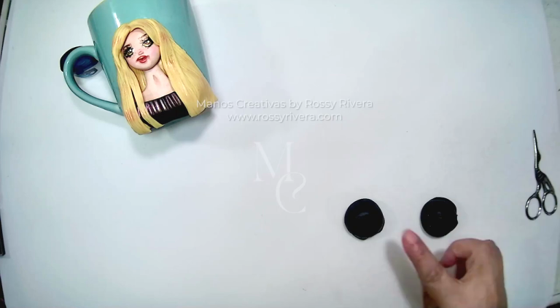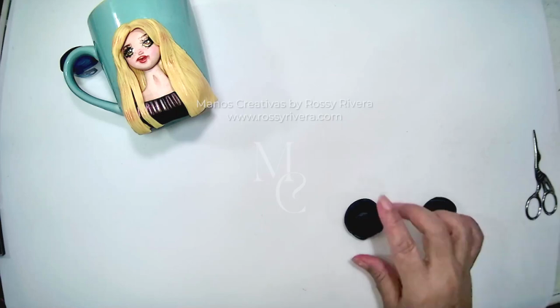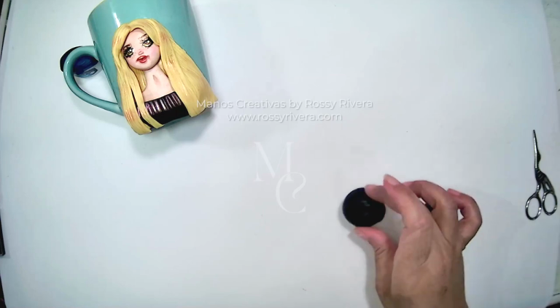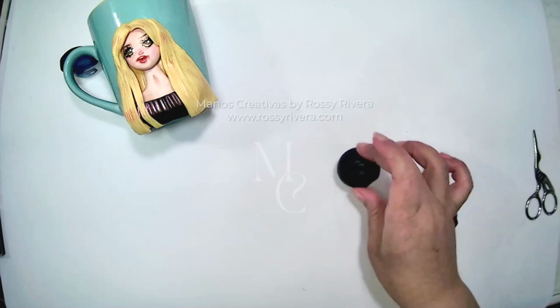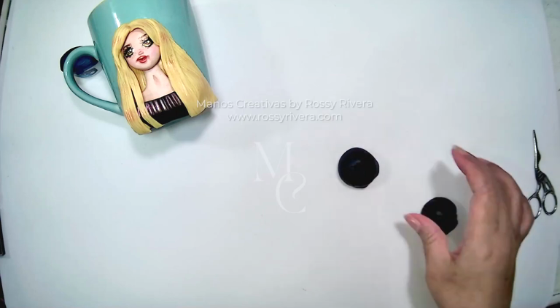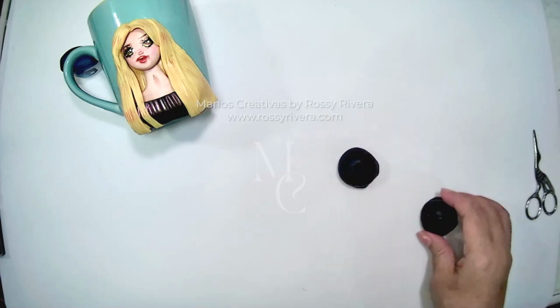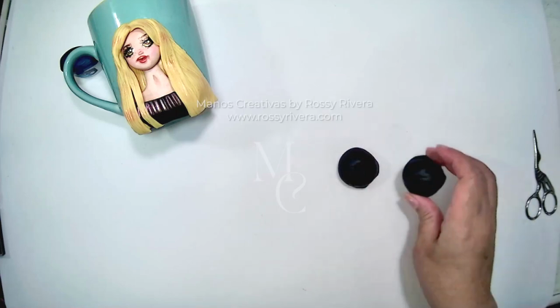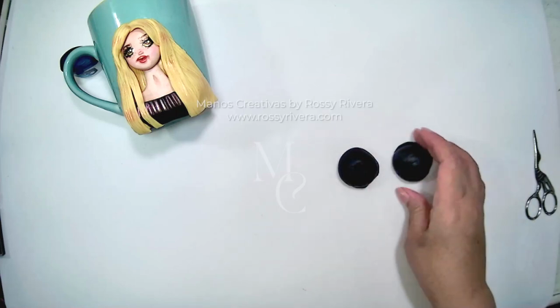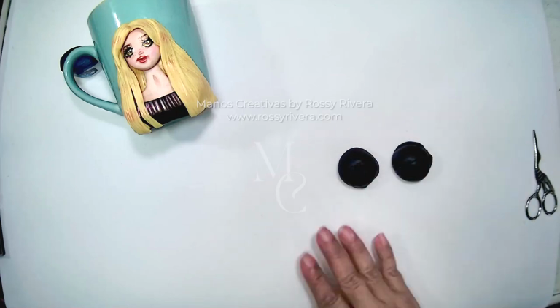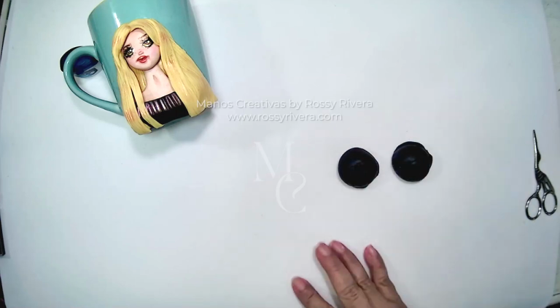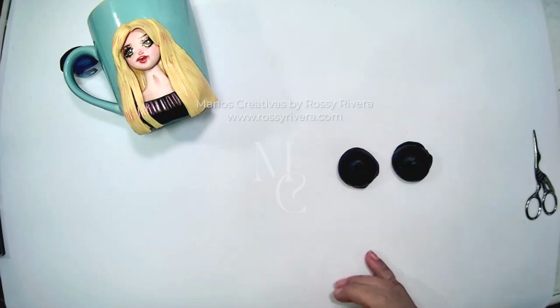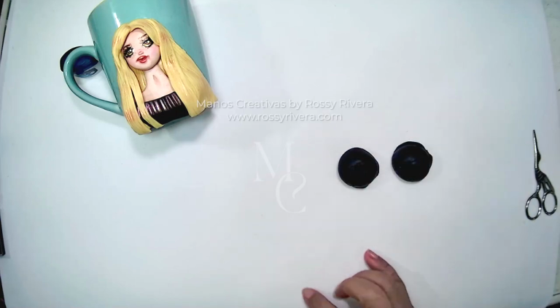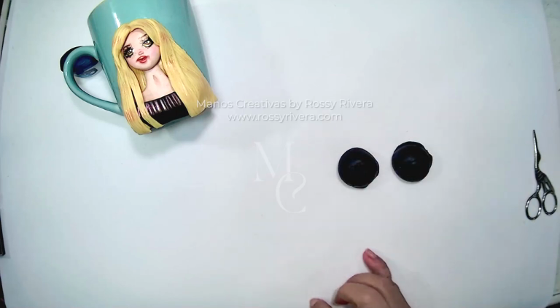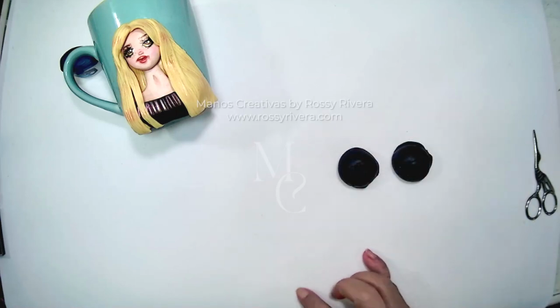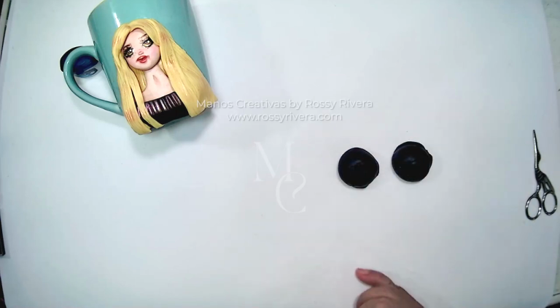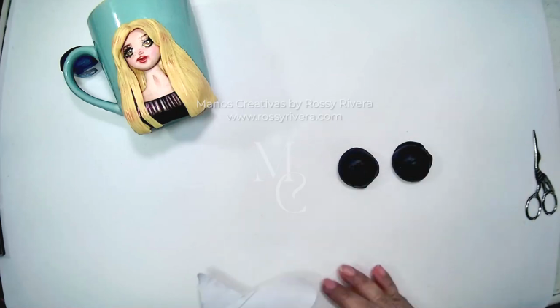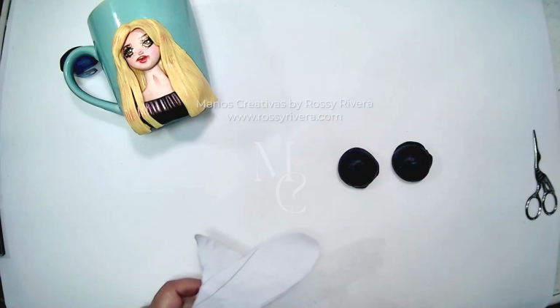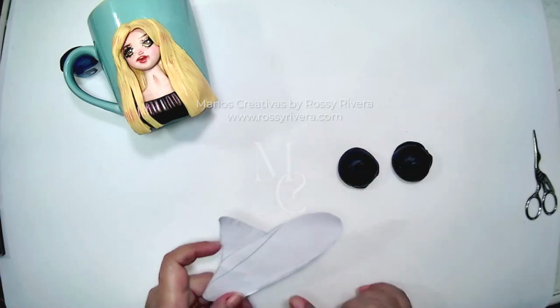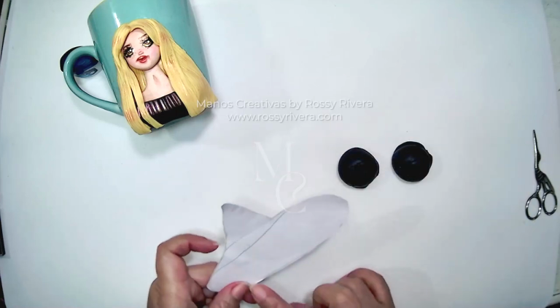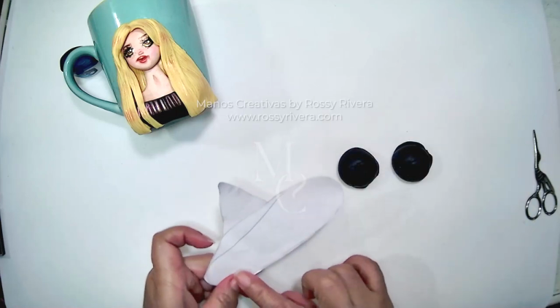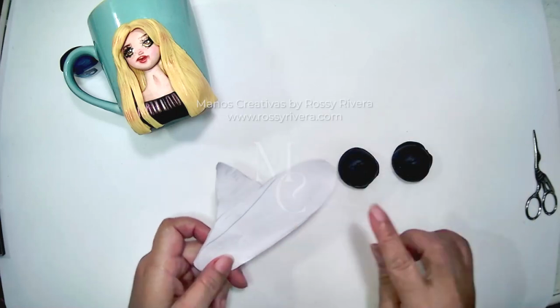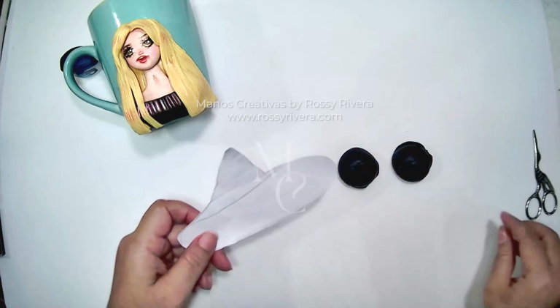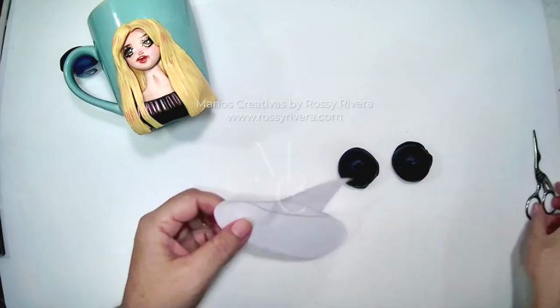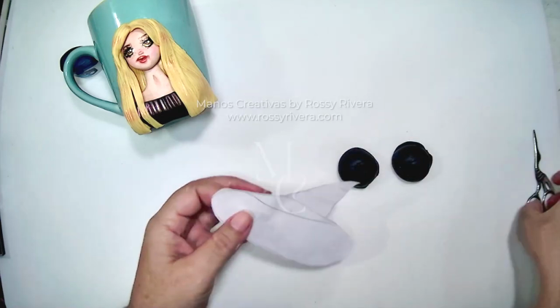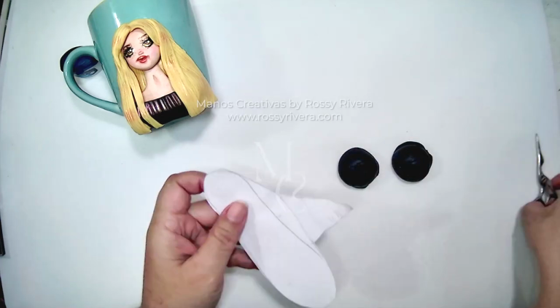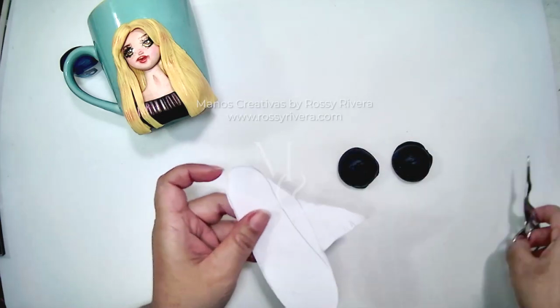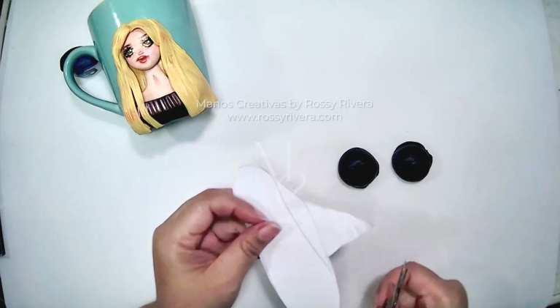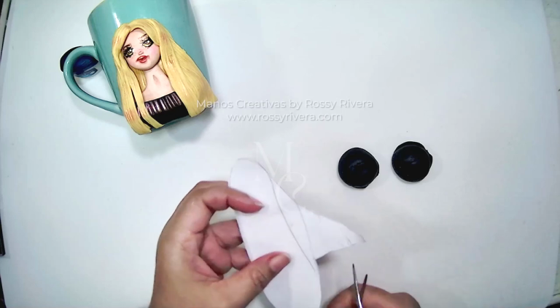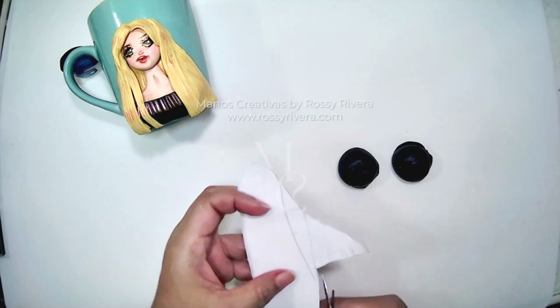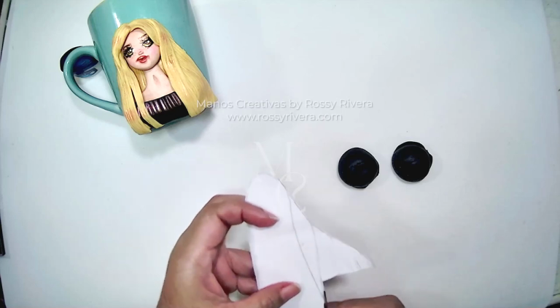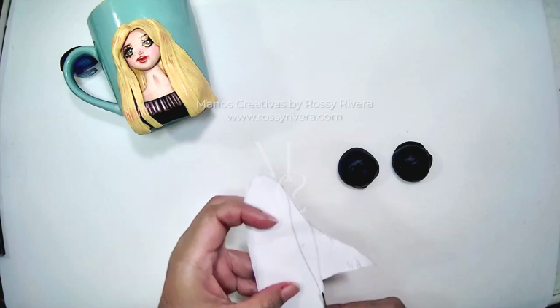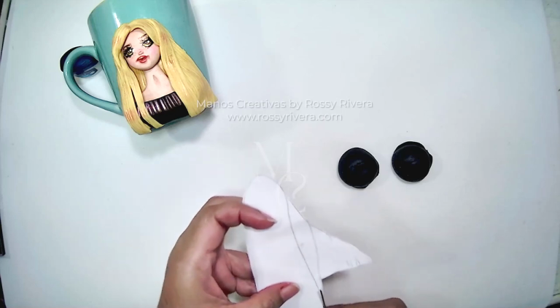Now for the hat, we're going to get two tablespoons of black clay, and we're going to use our cutout.